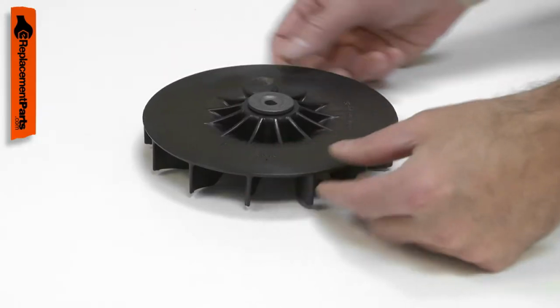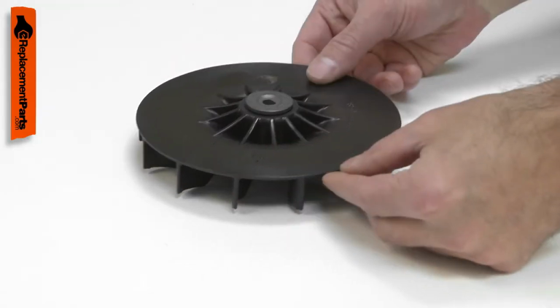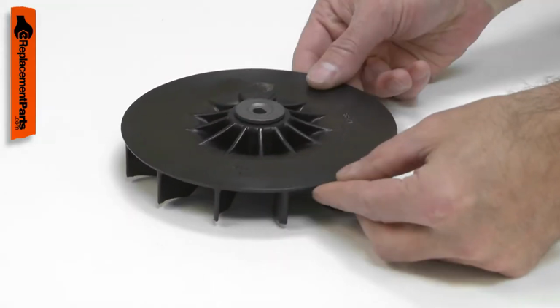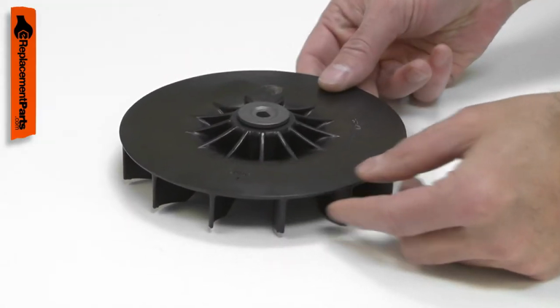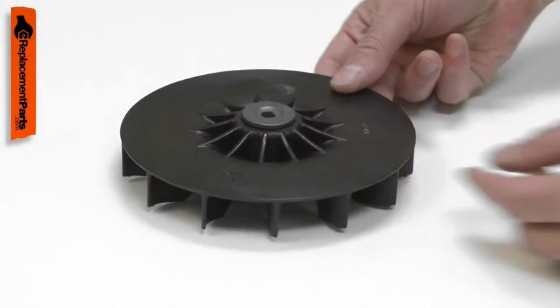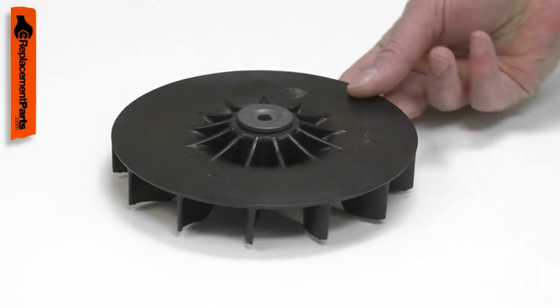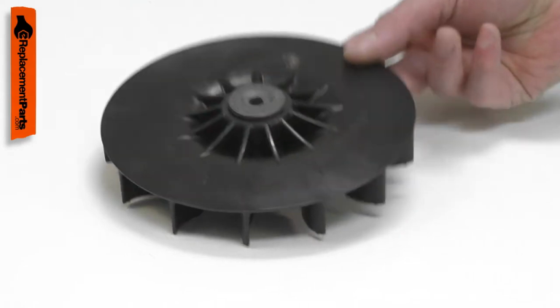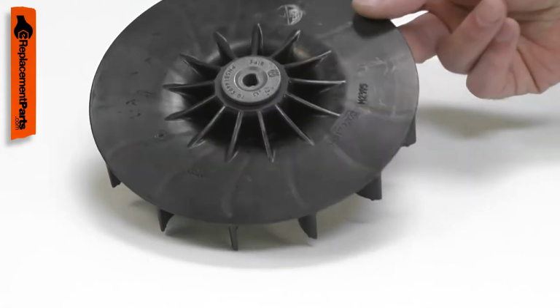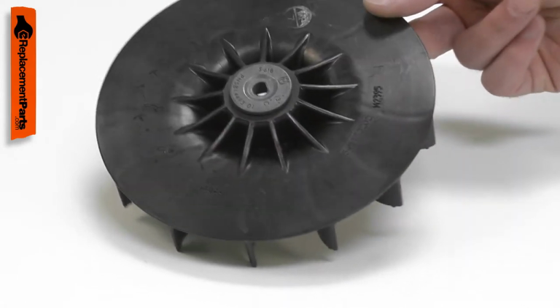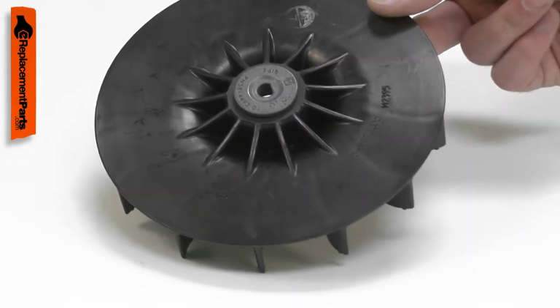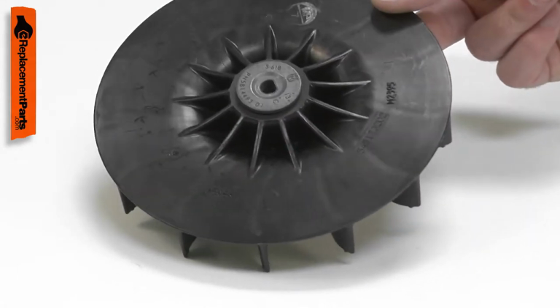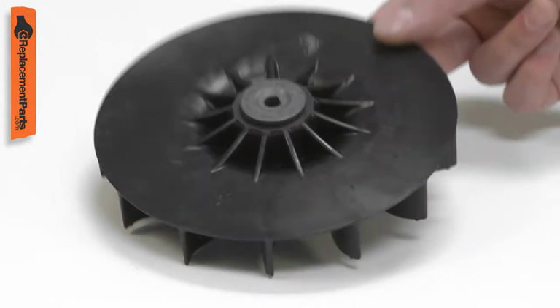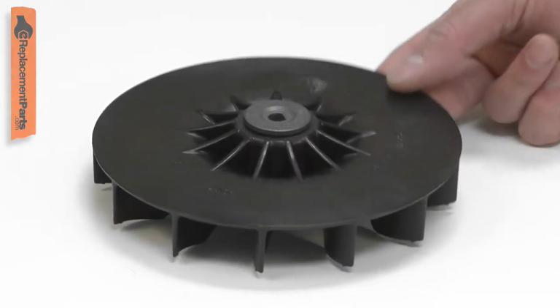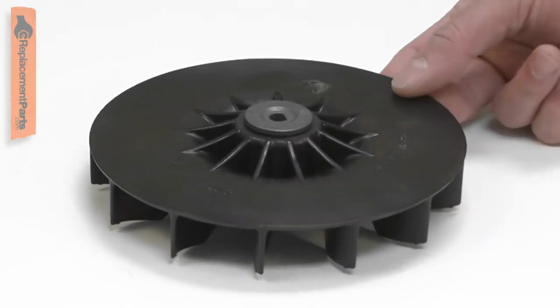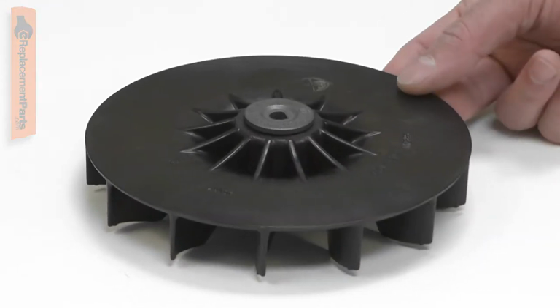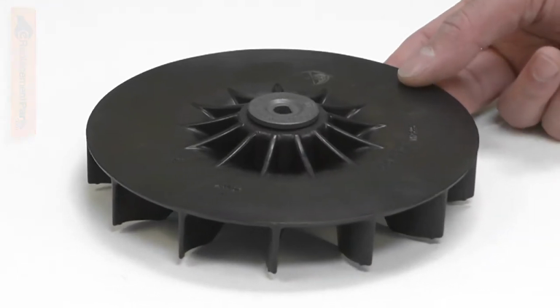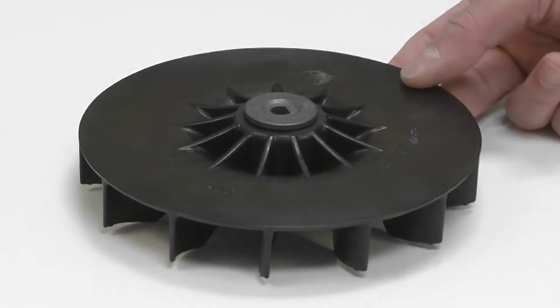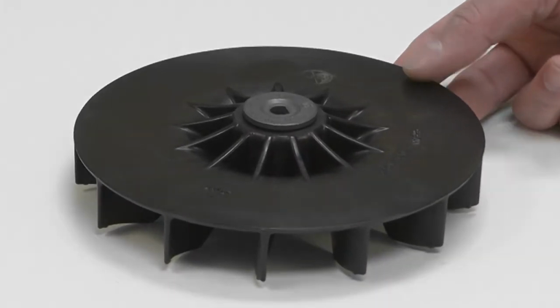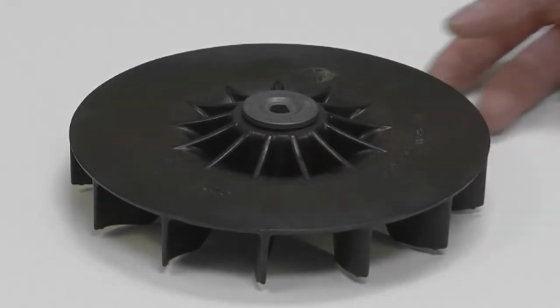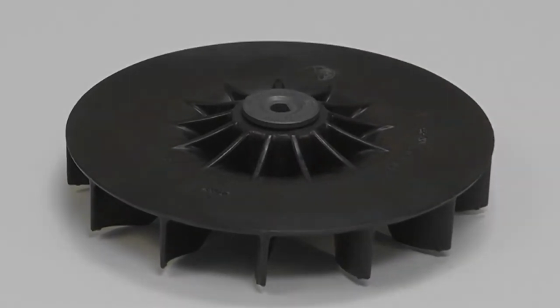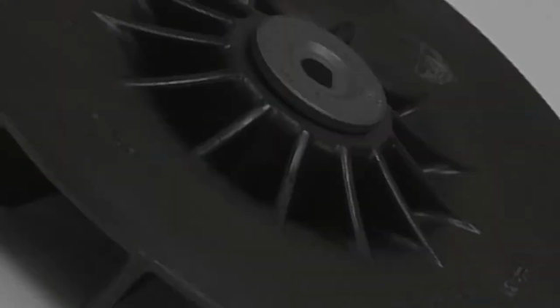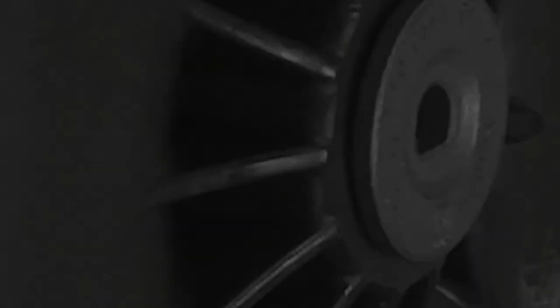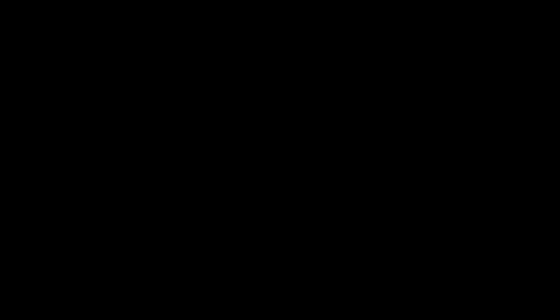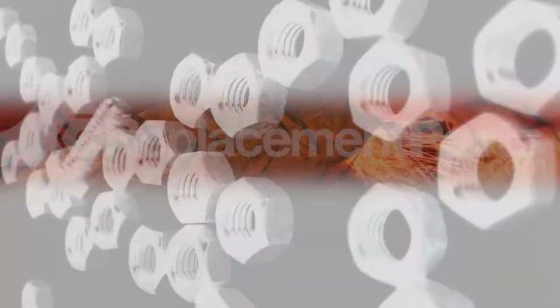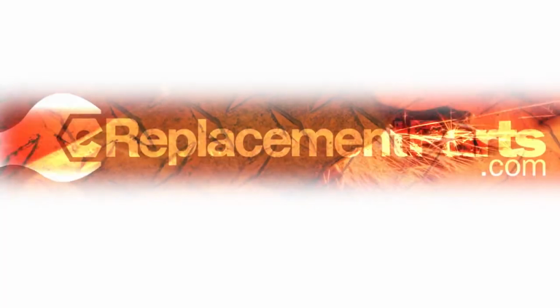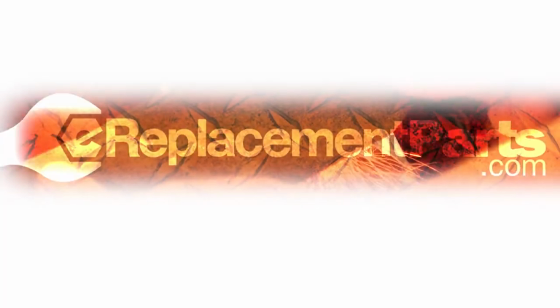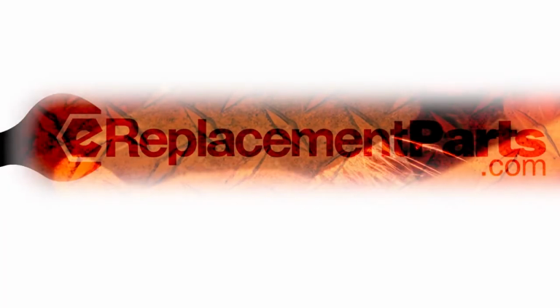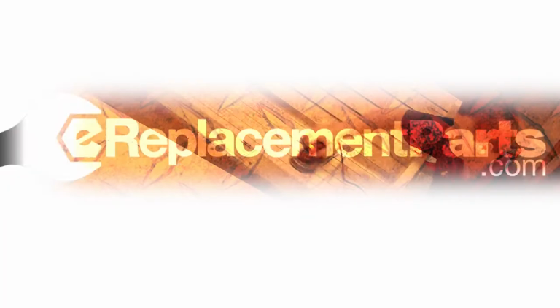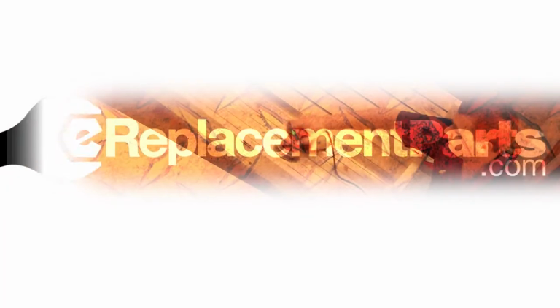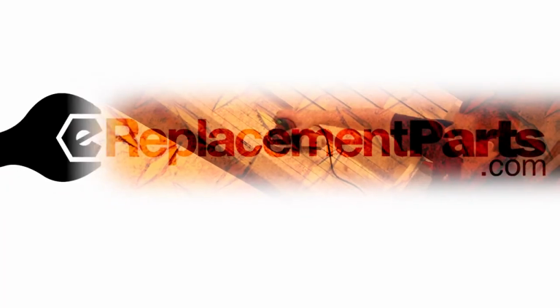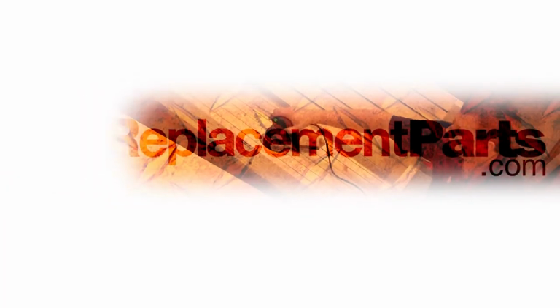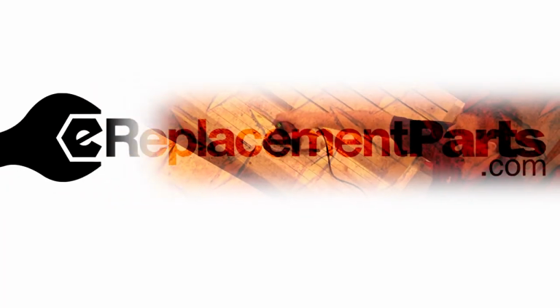Replacing the impeller is a repair that you can do yourself, and I'm going to show you how. Hi, I'm Mark Sodja.